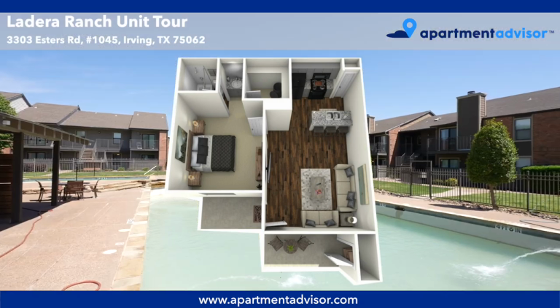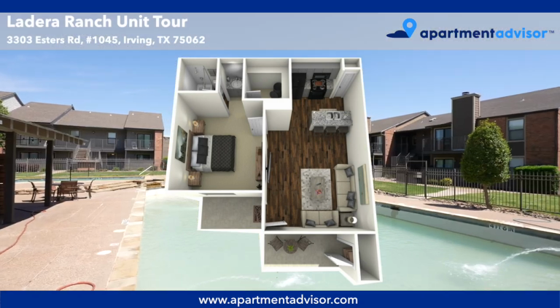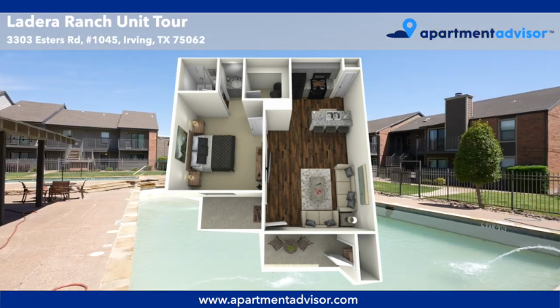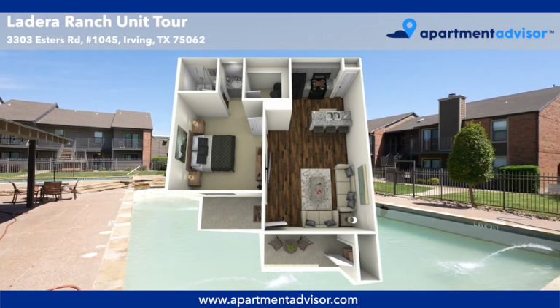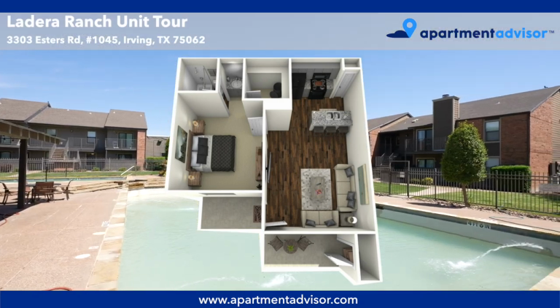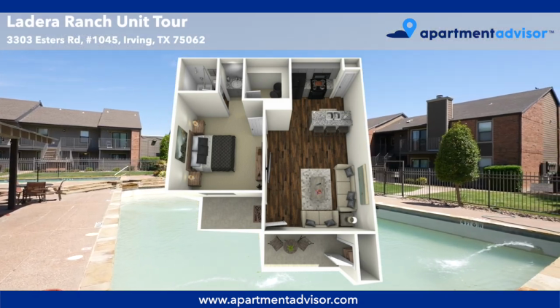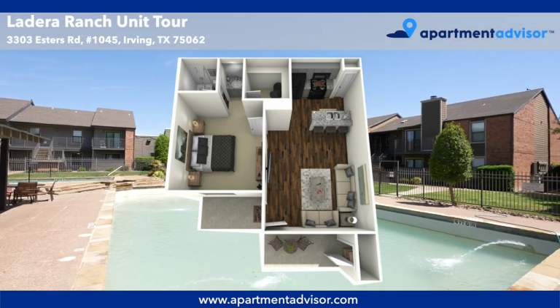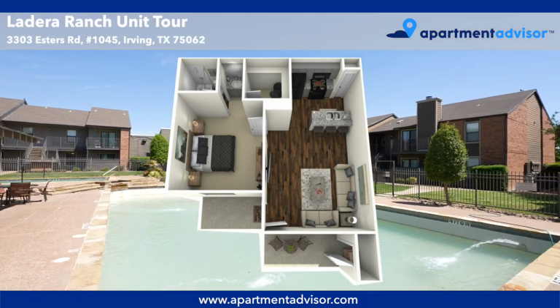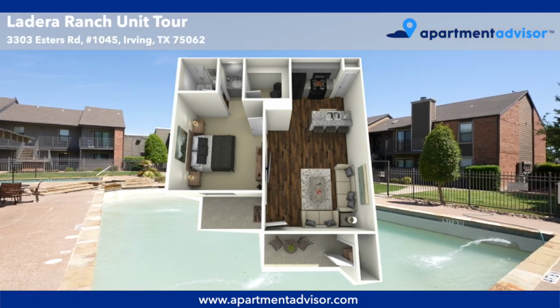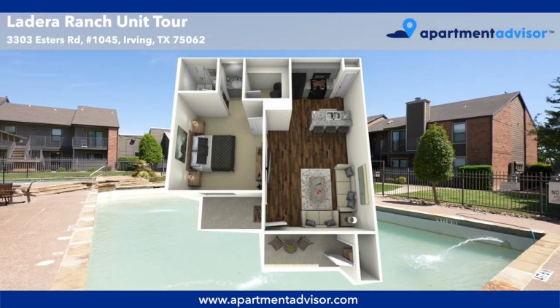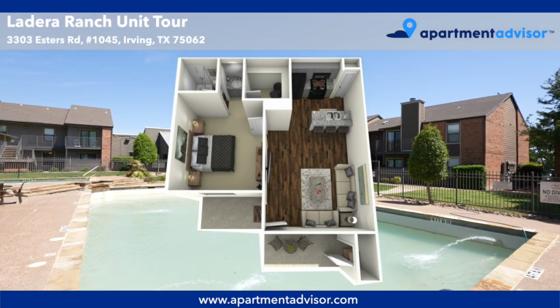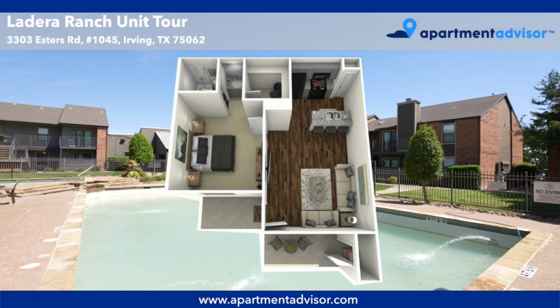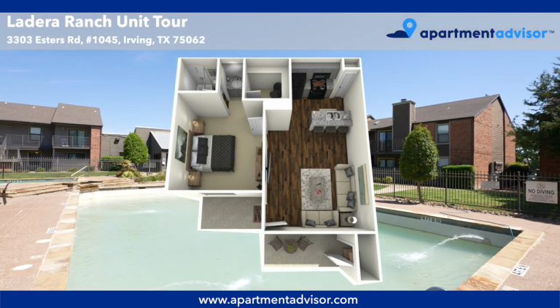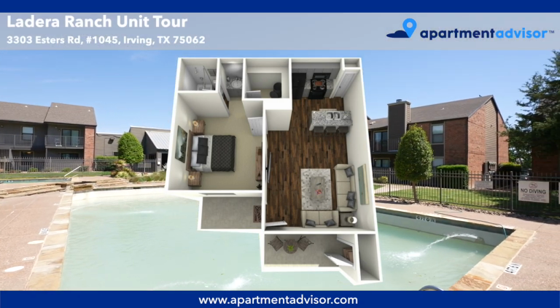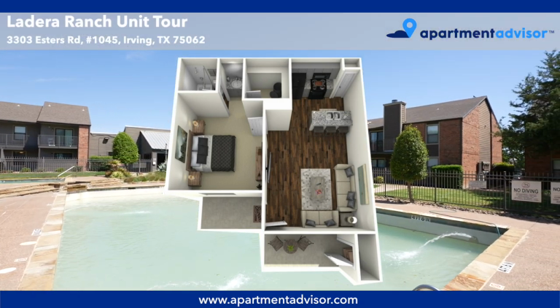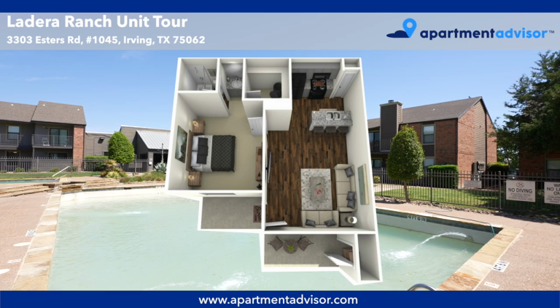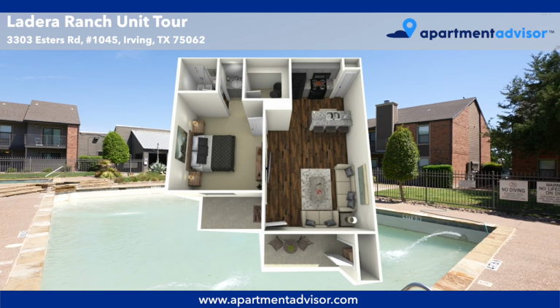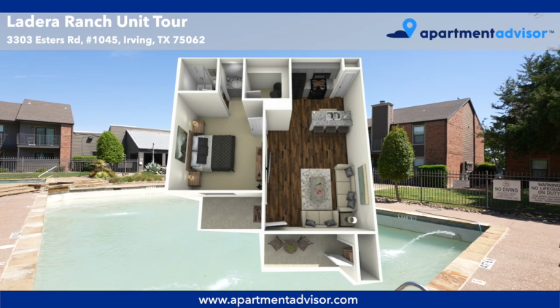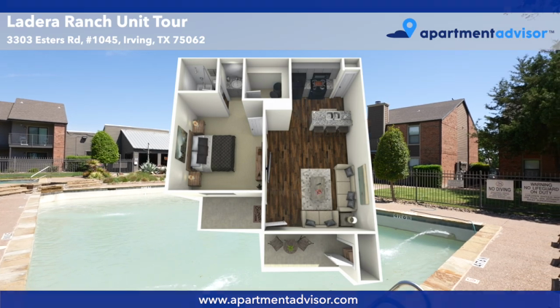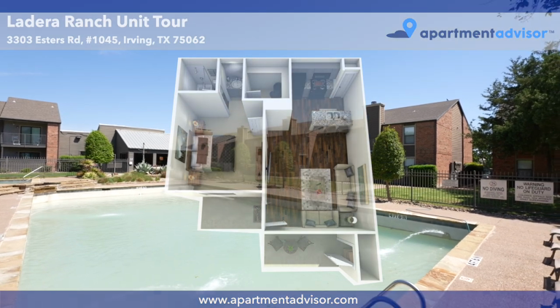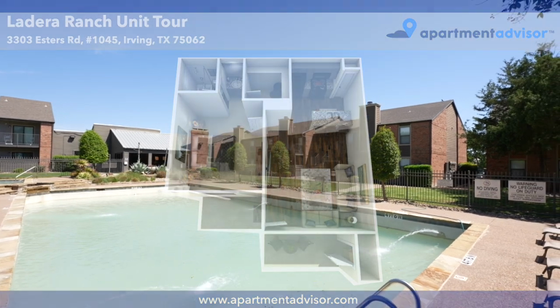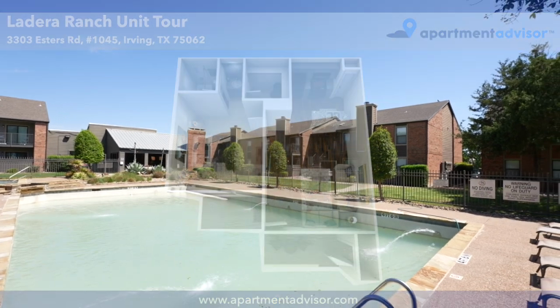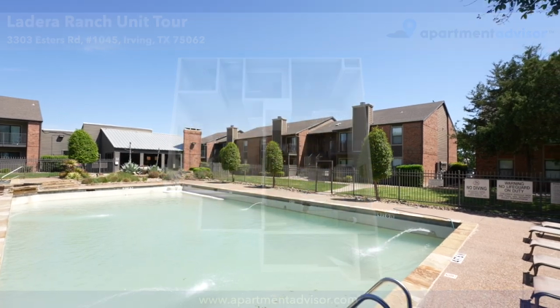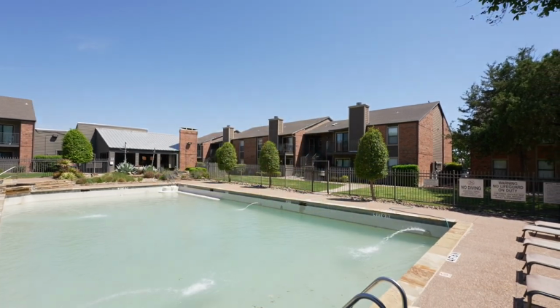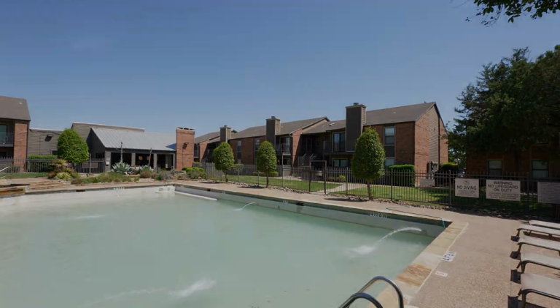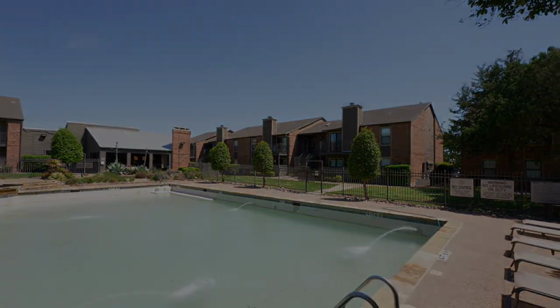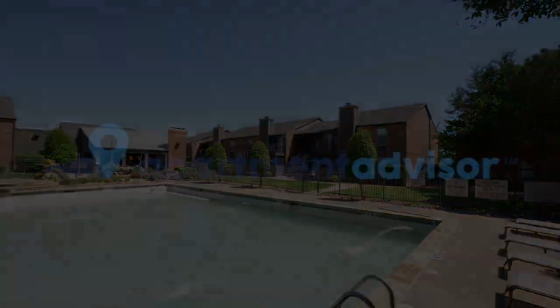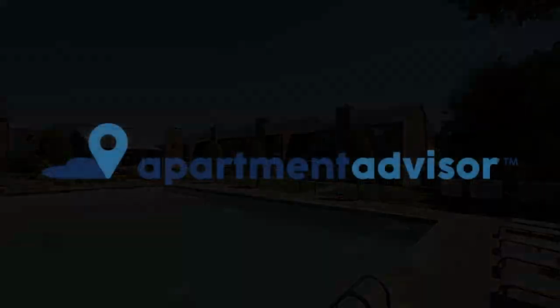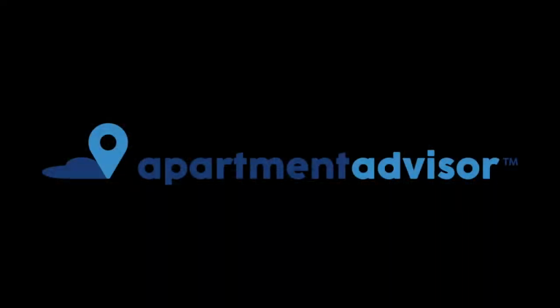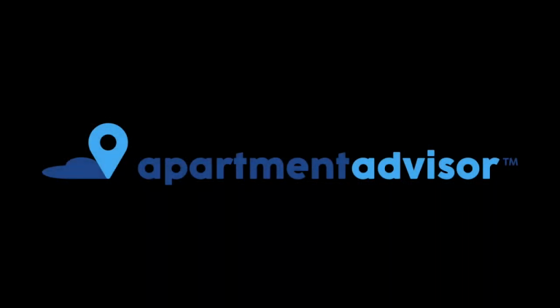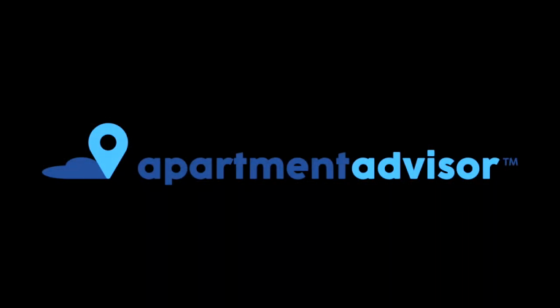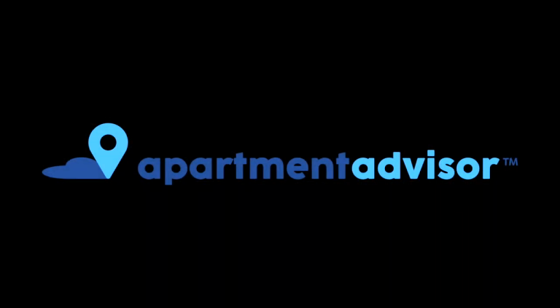You can find more details and submit your application for this unit at apartmentadvisor.com, where you can rent your next place hassle-free.